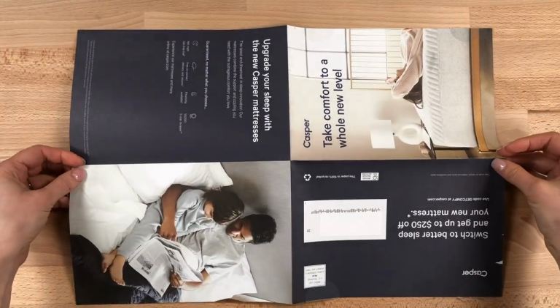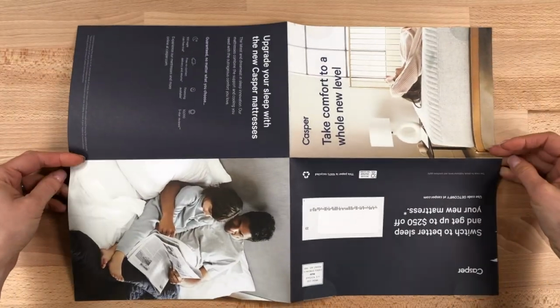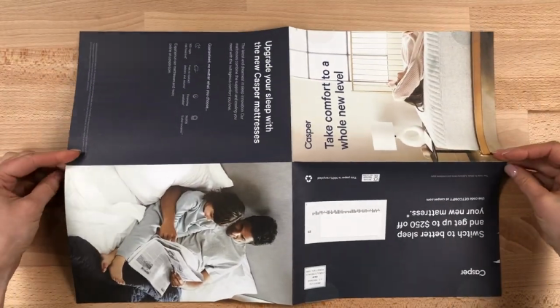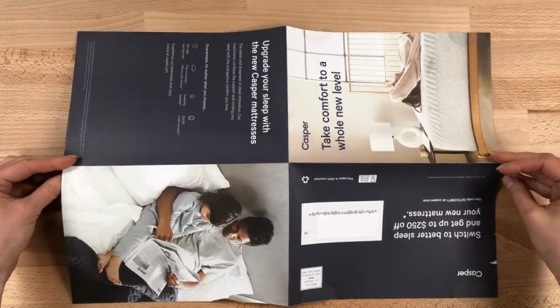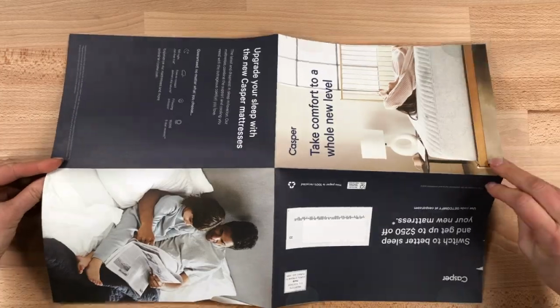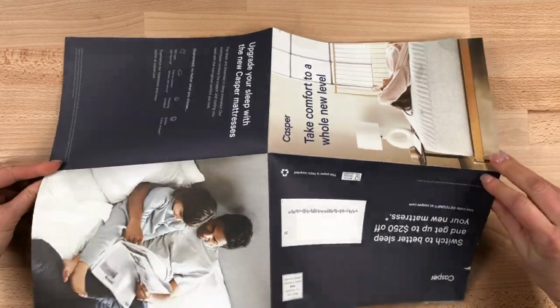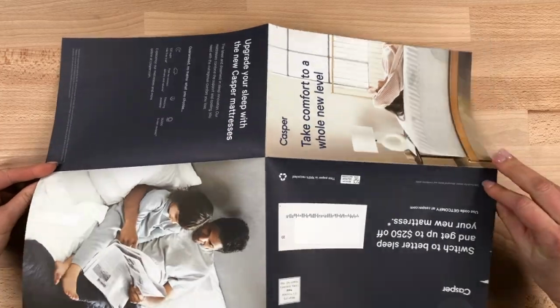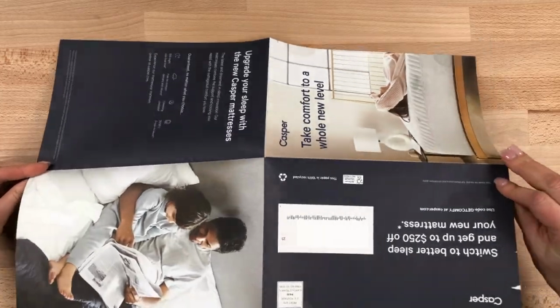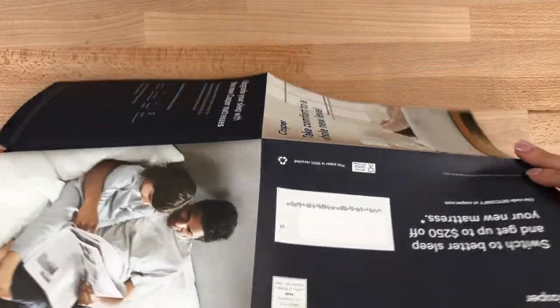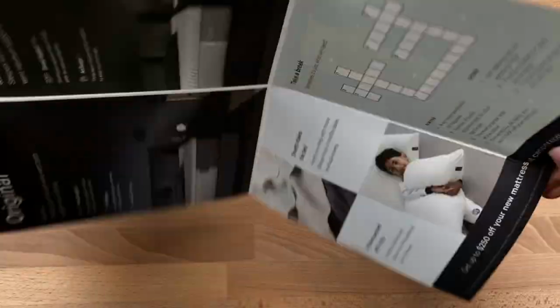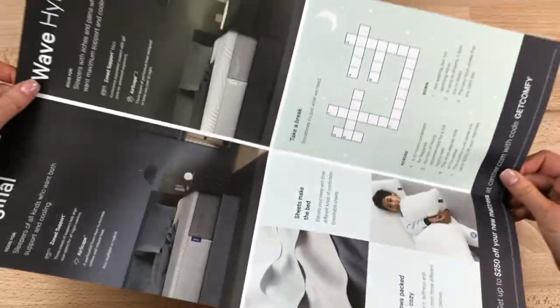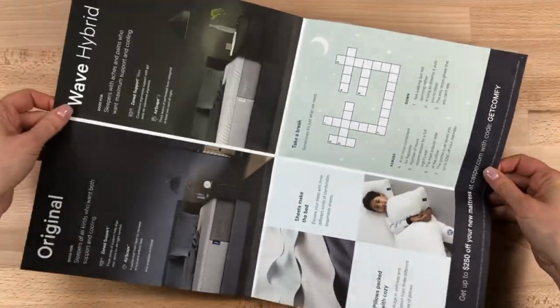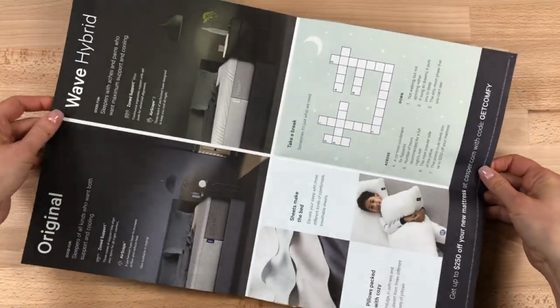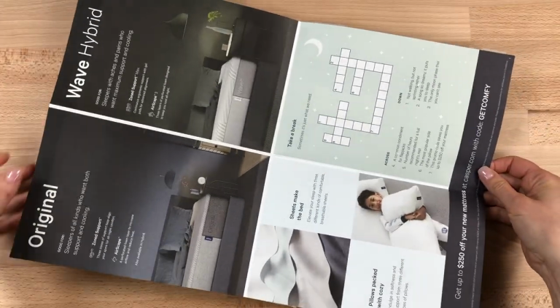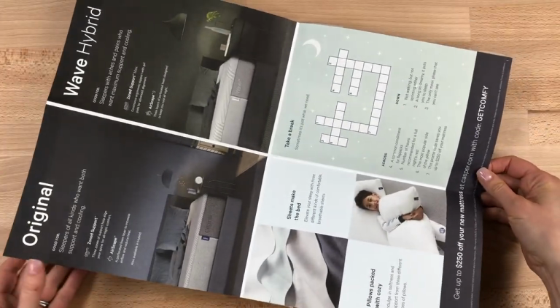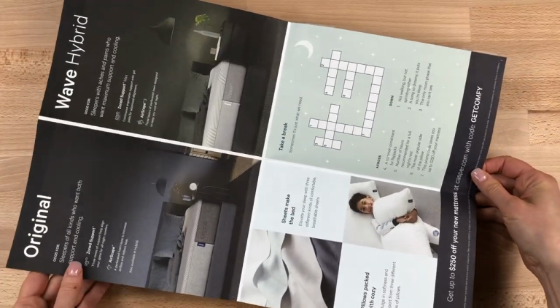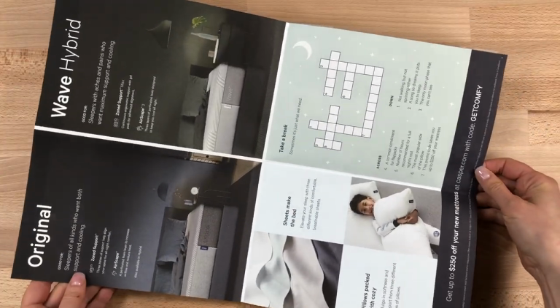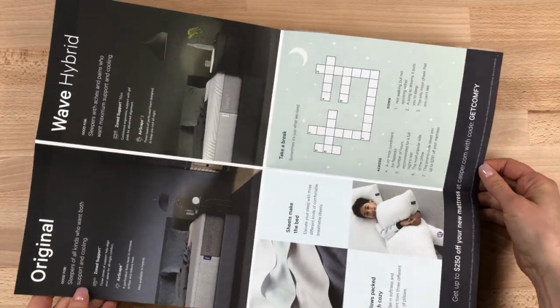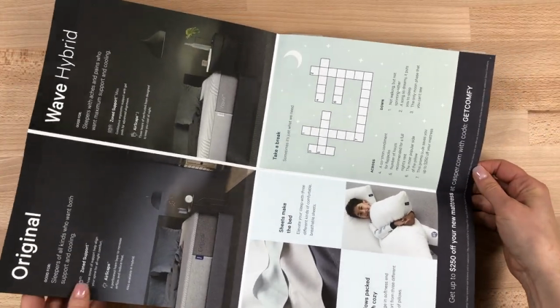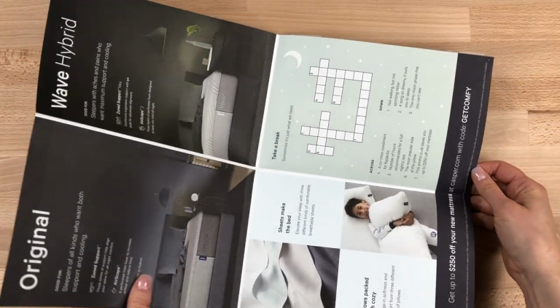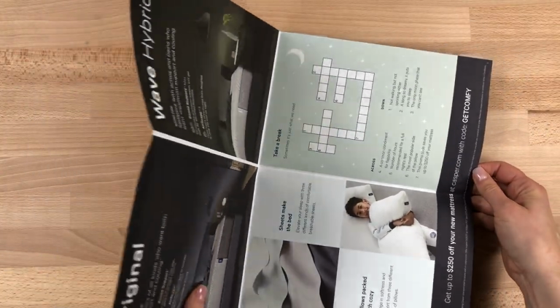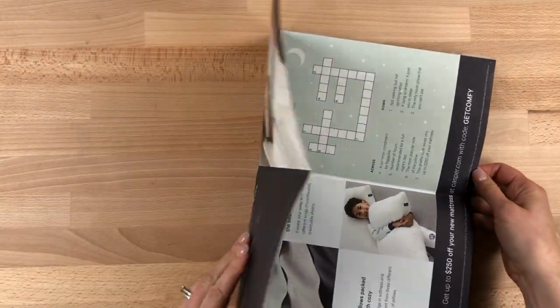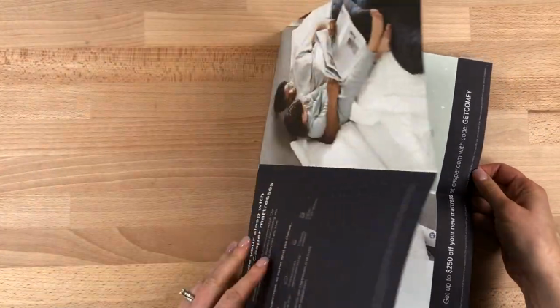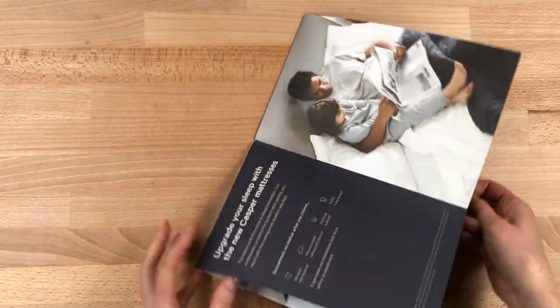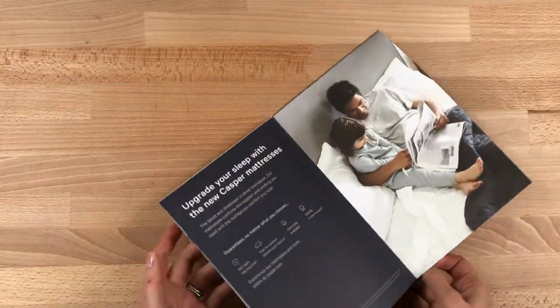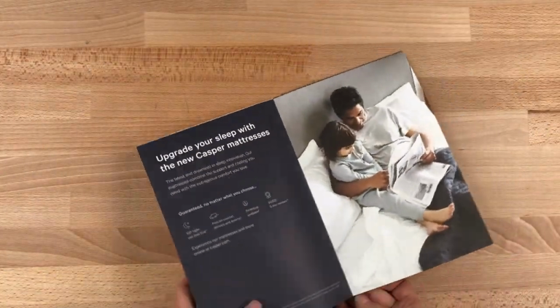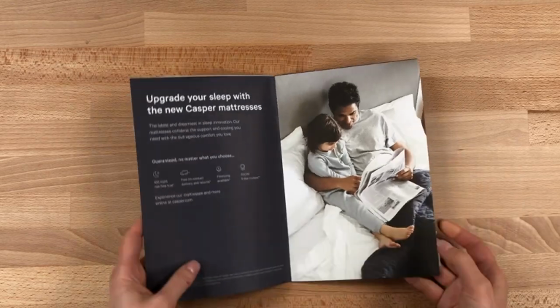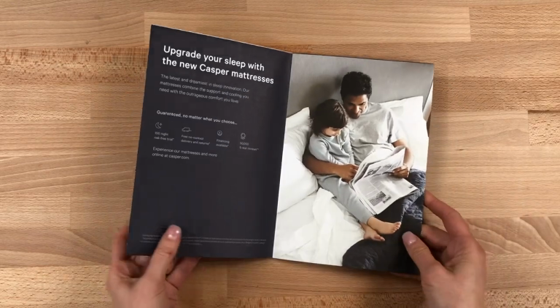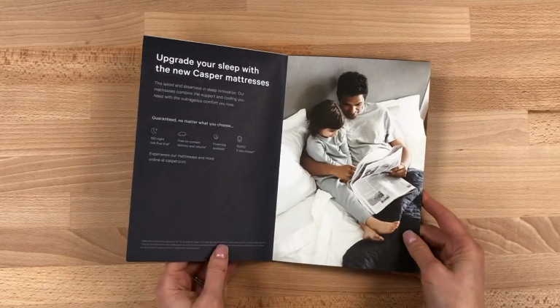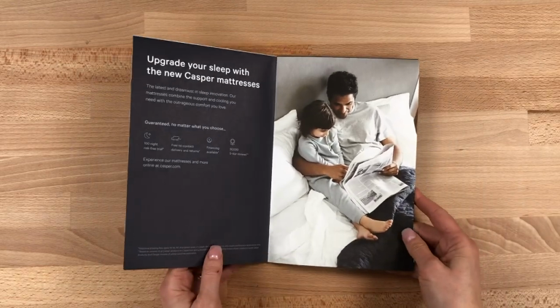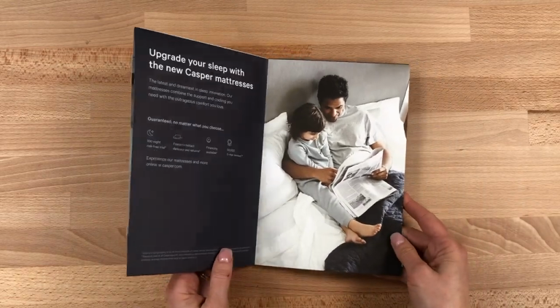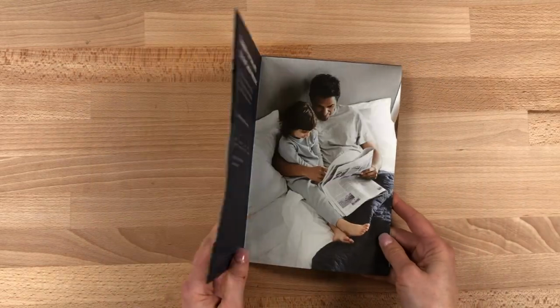This is a four-panel design so it easily could have been a roll fold, a closed gate, or a double parallel, but the experience of the broadside is really refreshing.